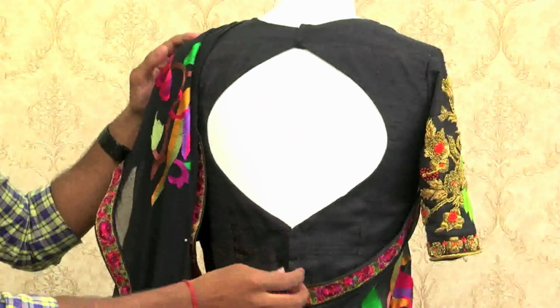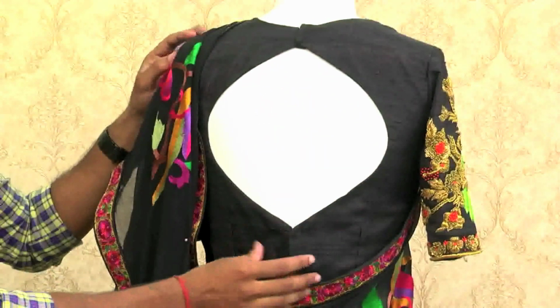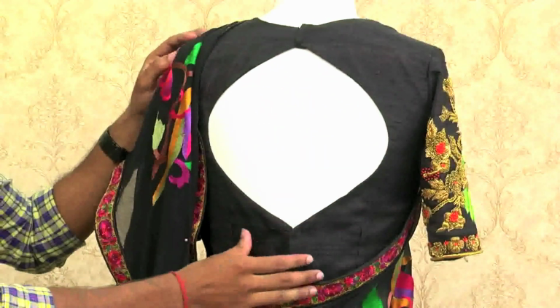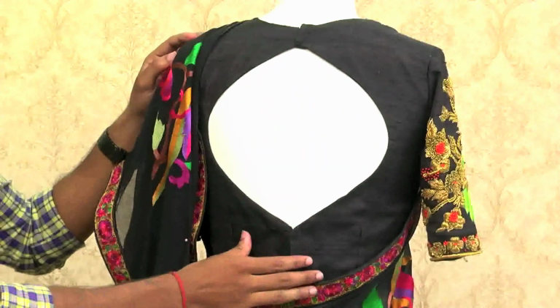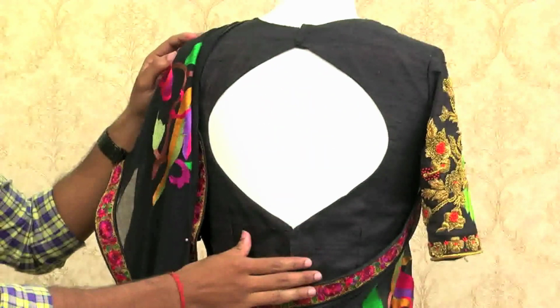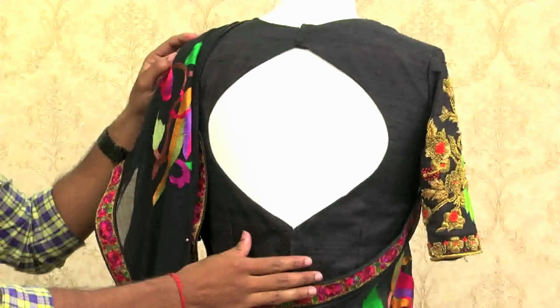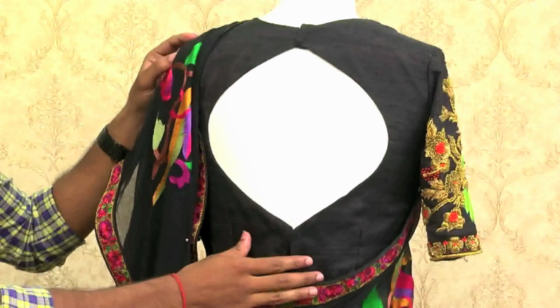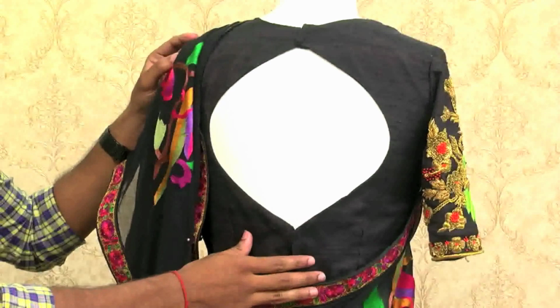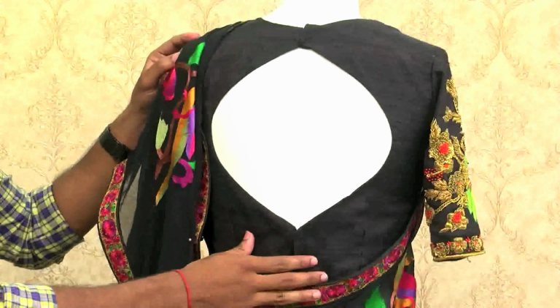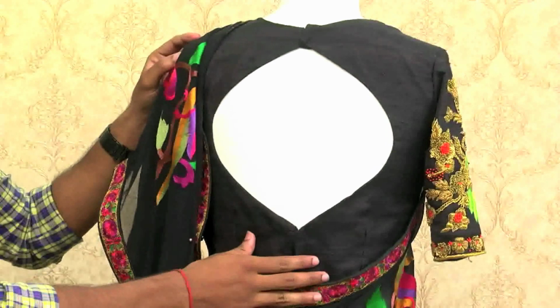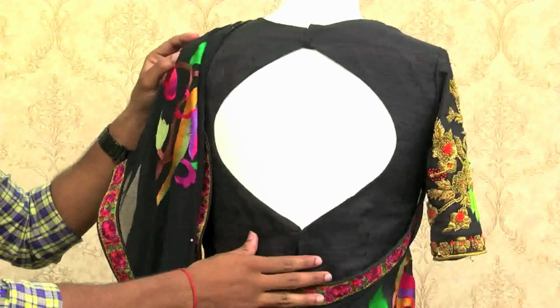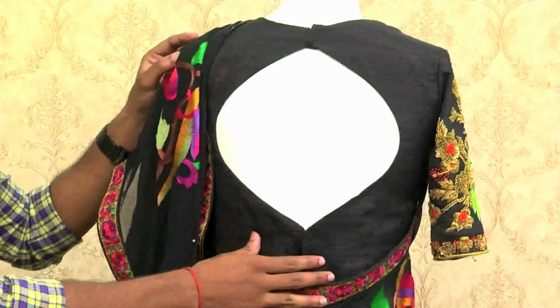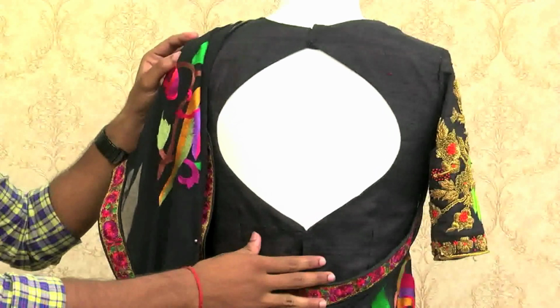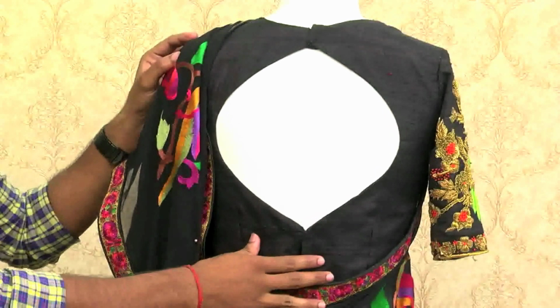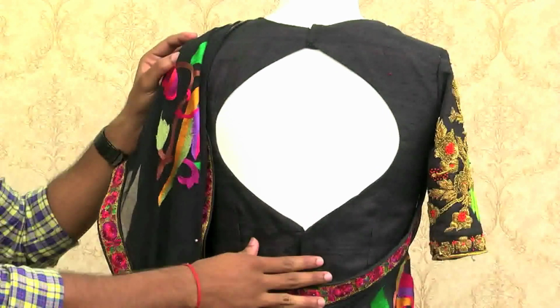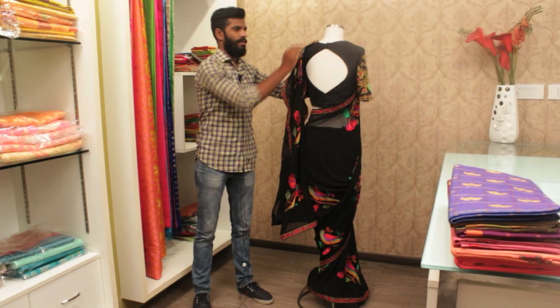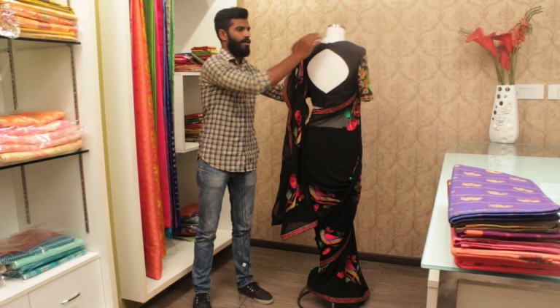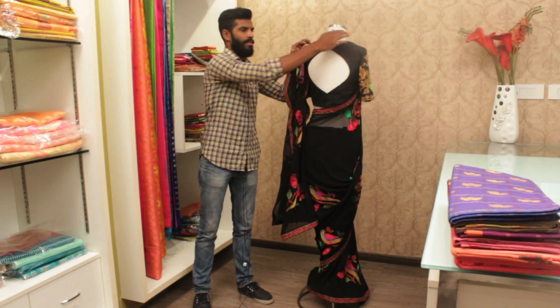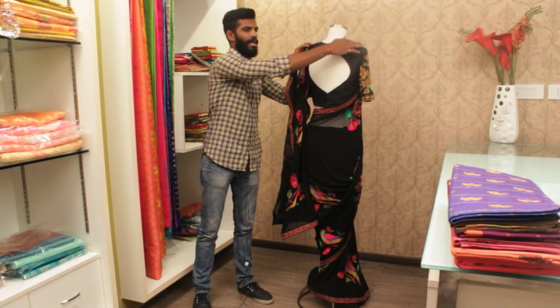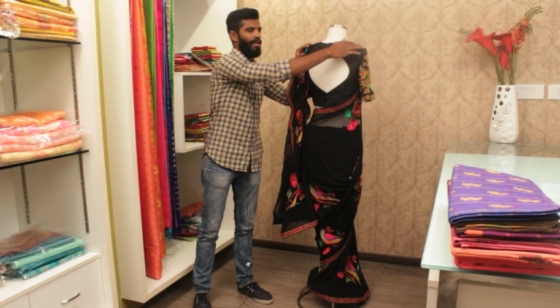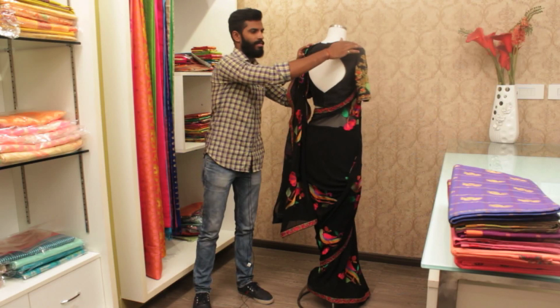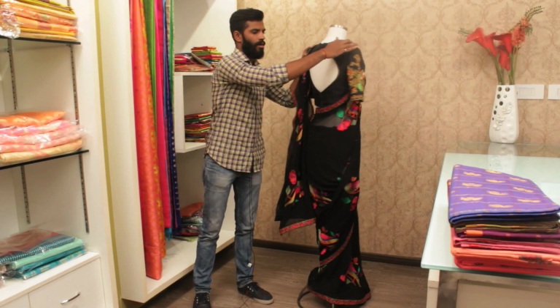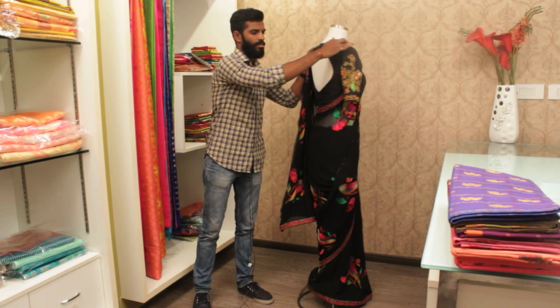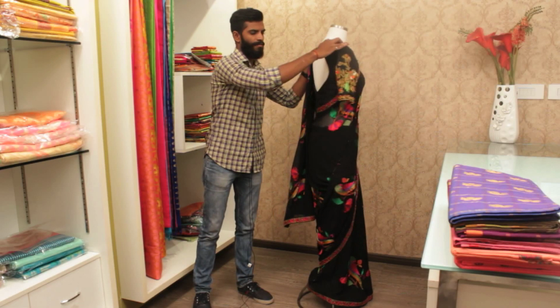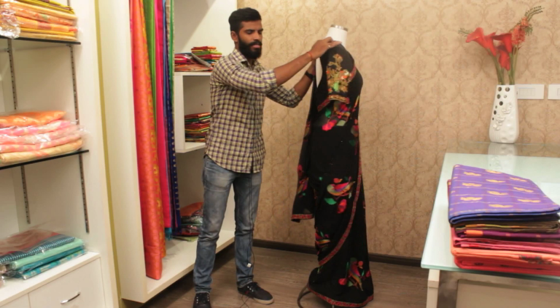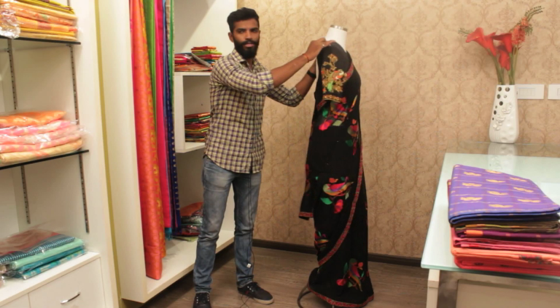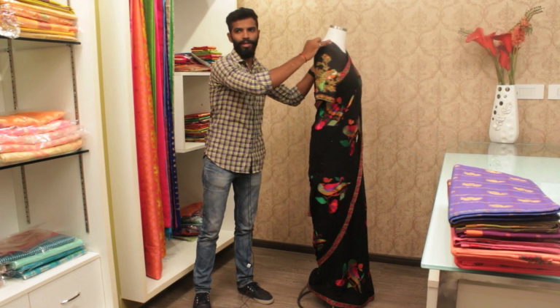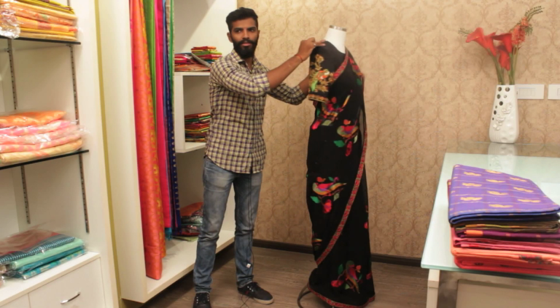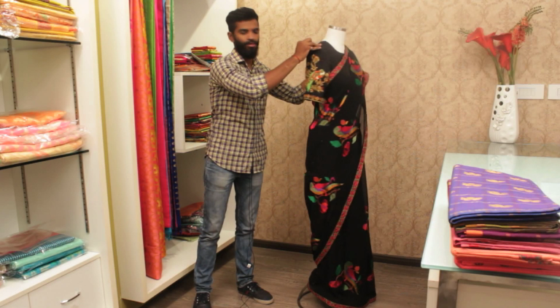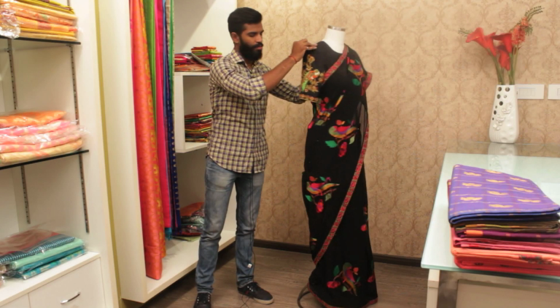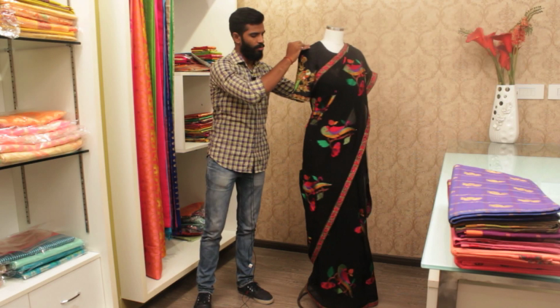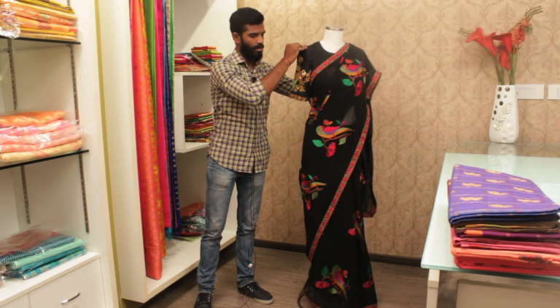This is a back opening. The sari is a cost of just Rs. 12,000 only.